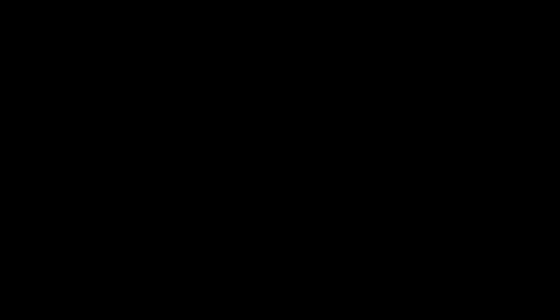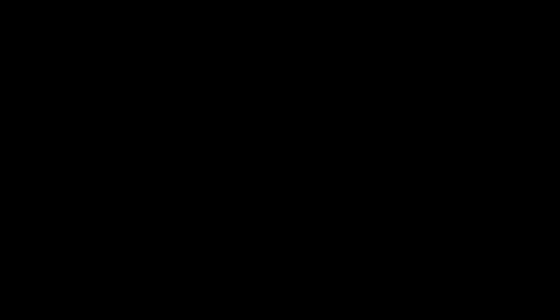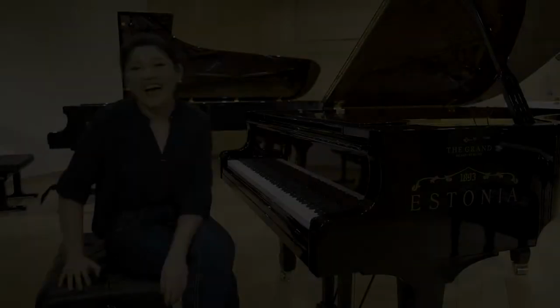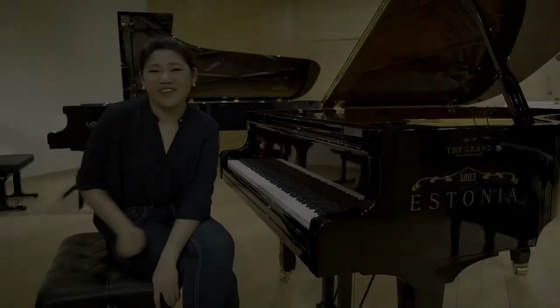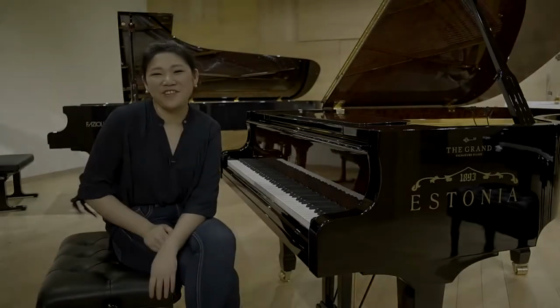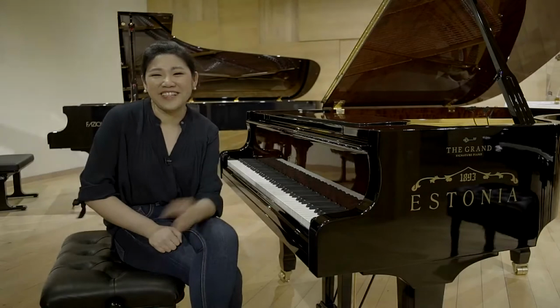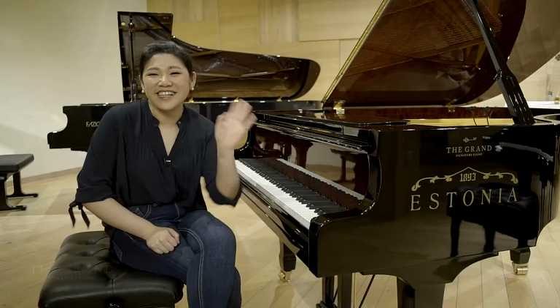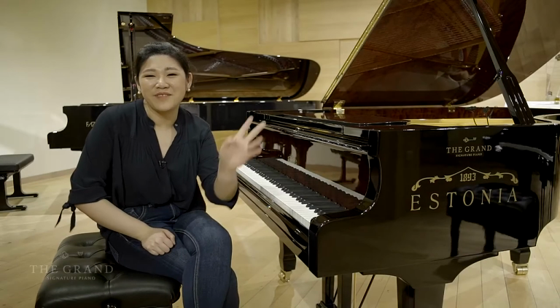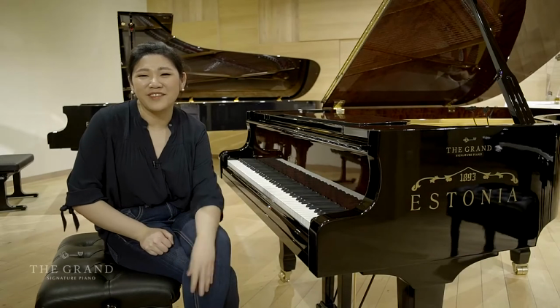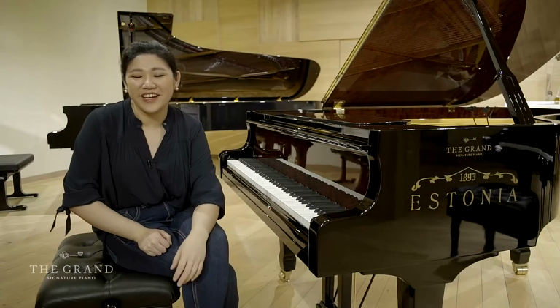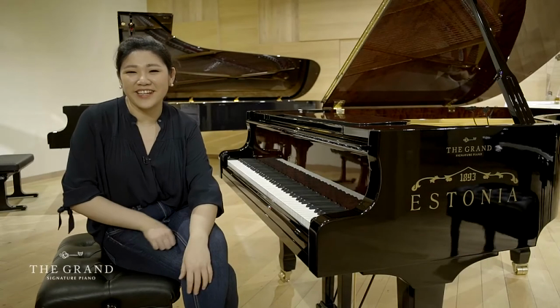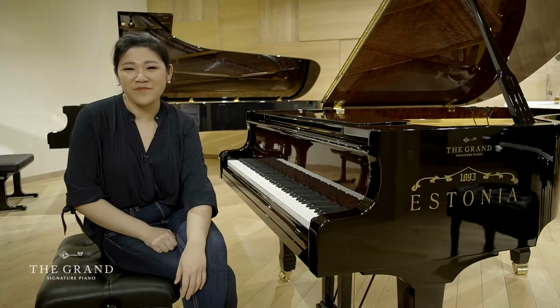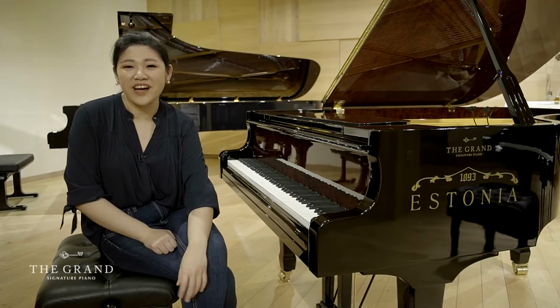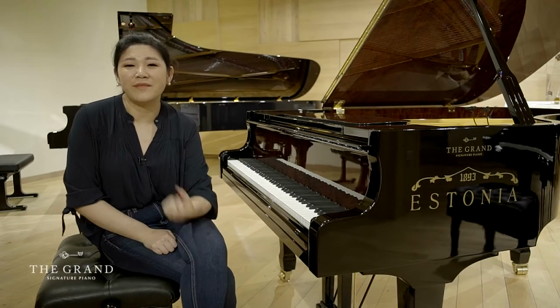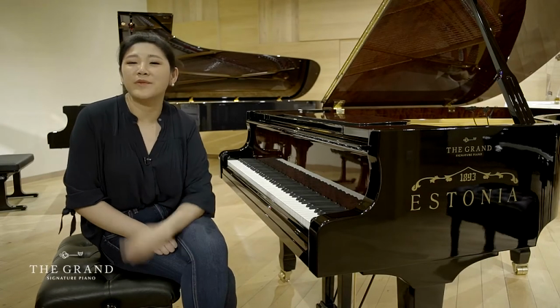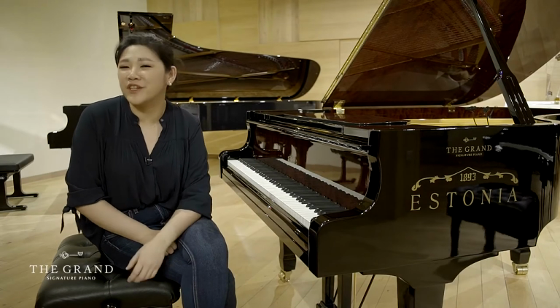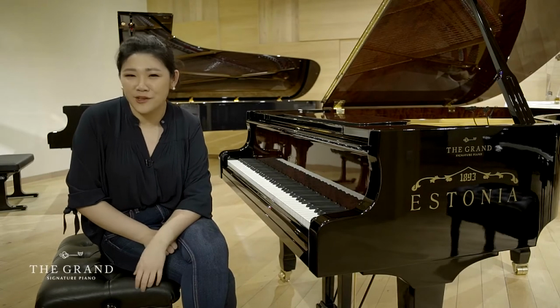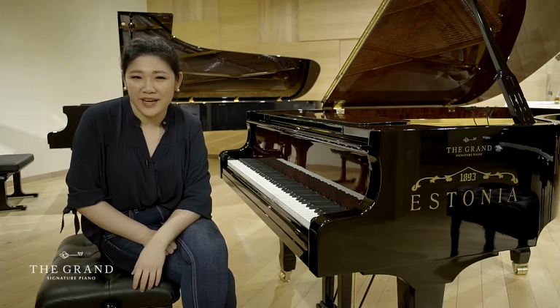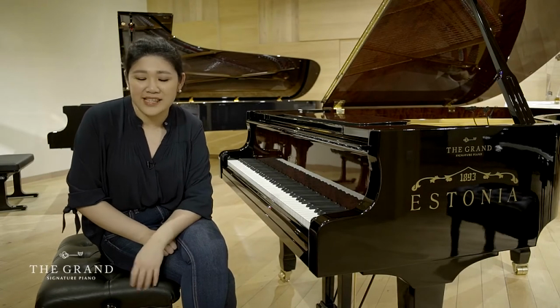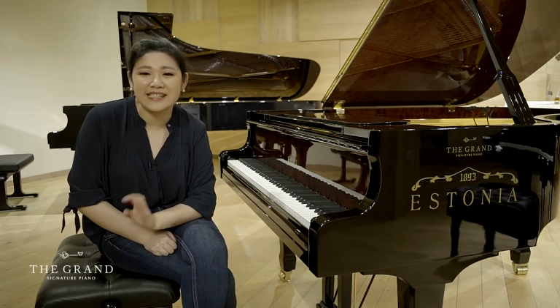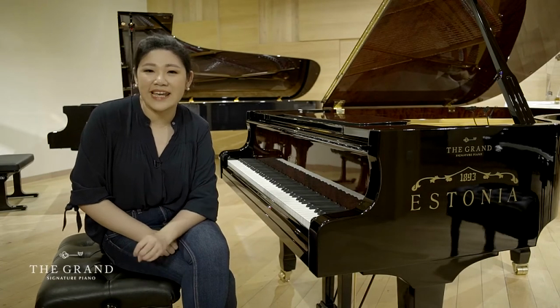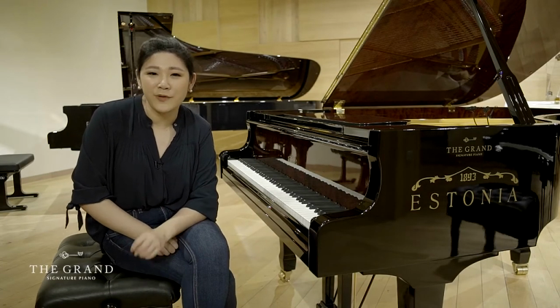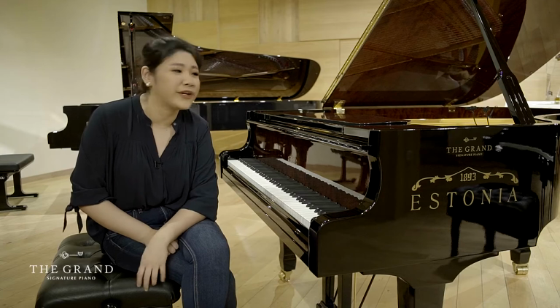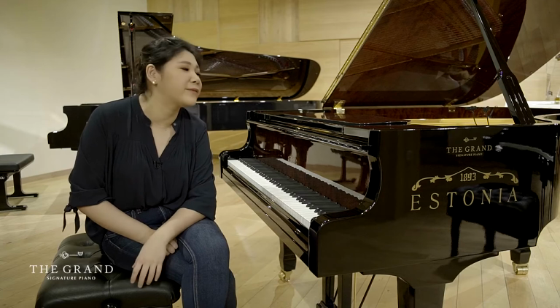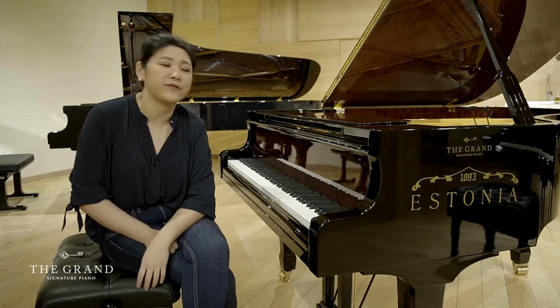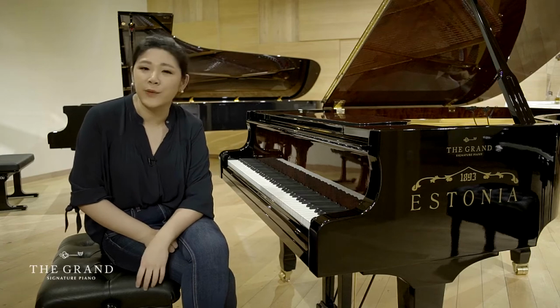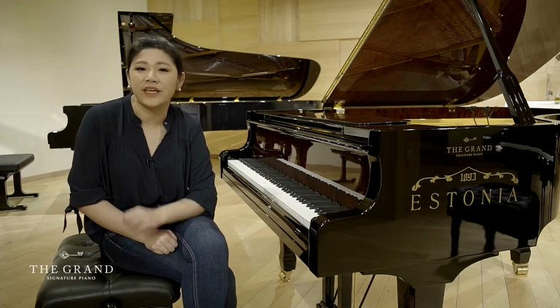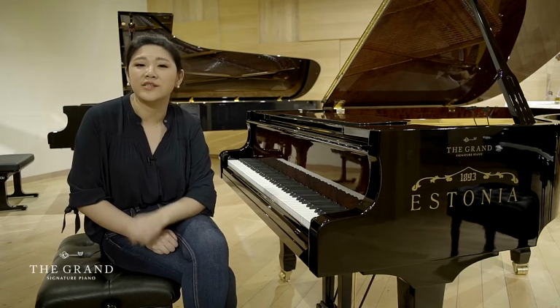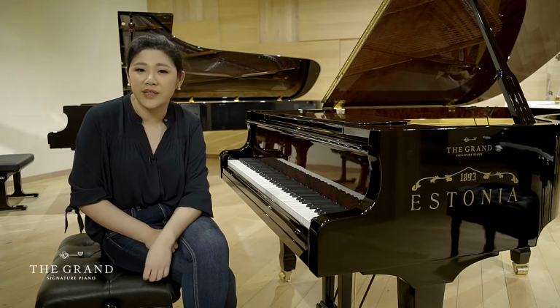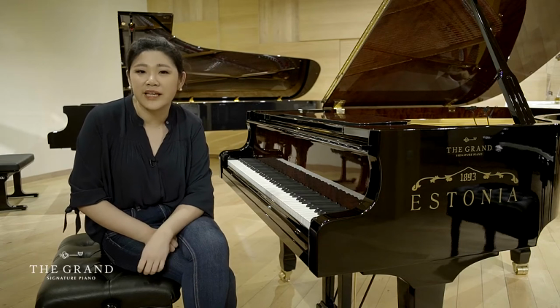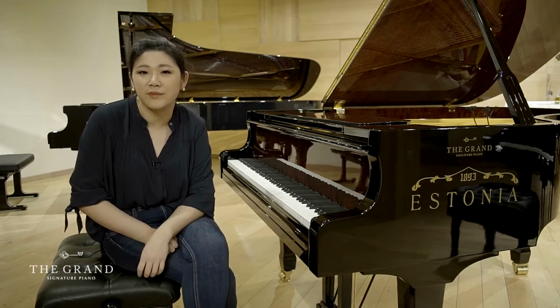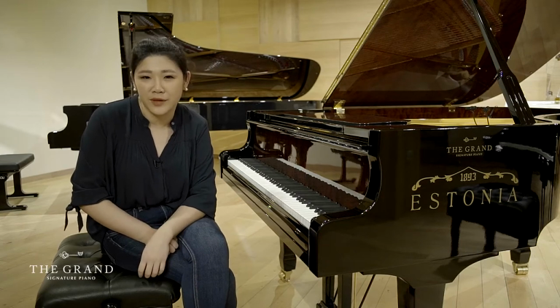Hi everyone, I'm Edith Vidayani. I'm a professional pianist and today we're going to review the Estonia Hidden Beauty.